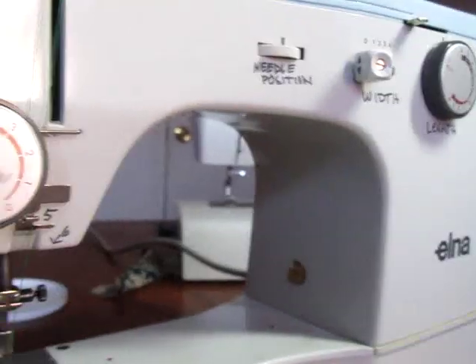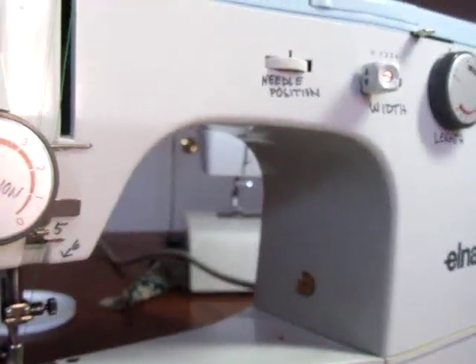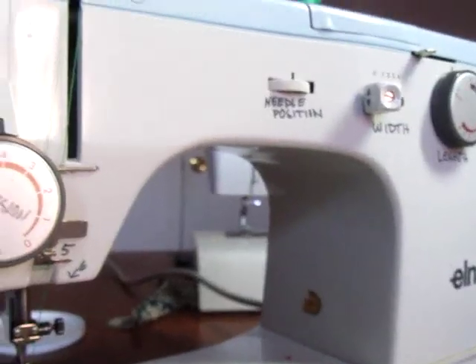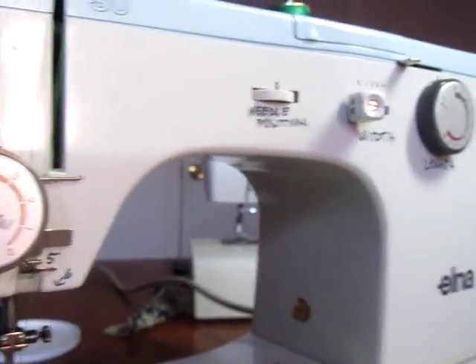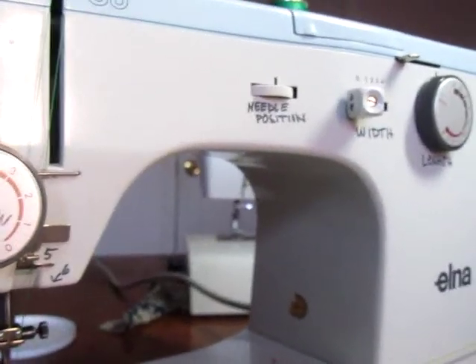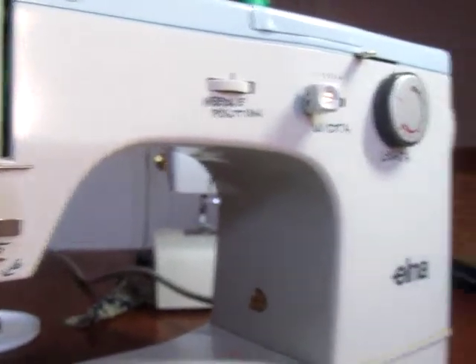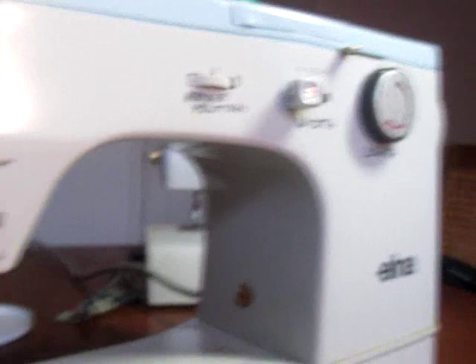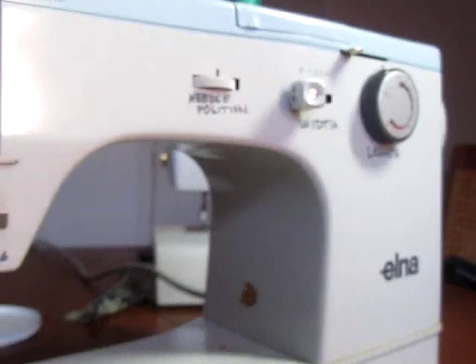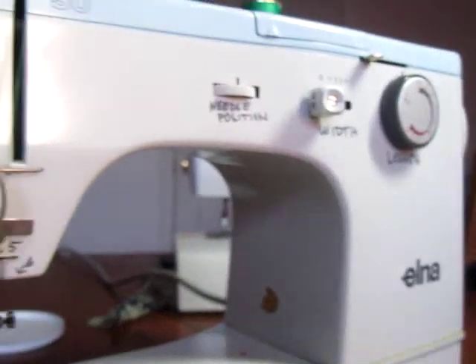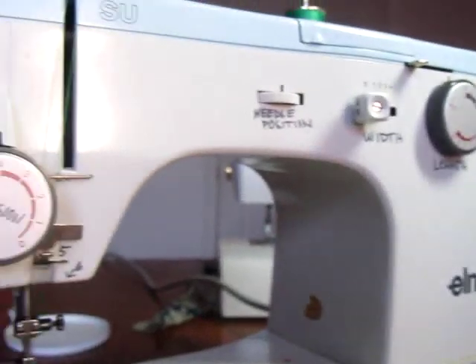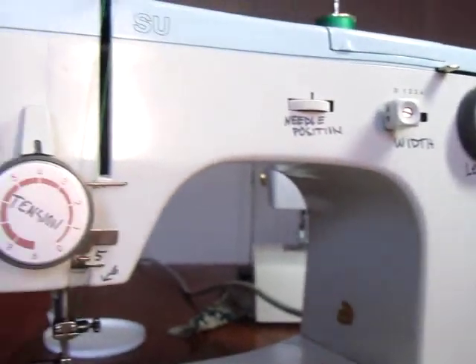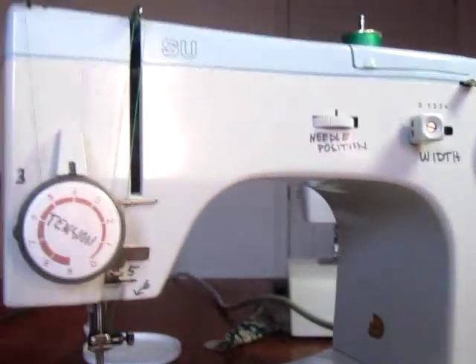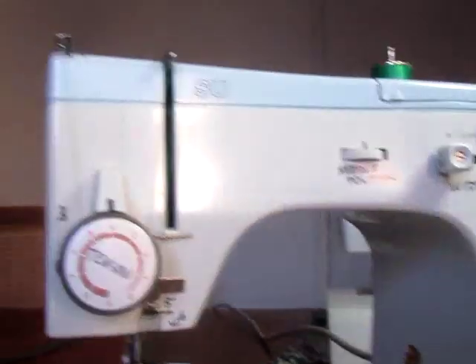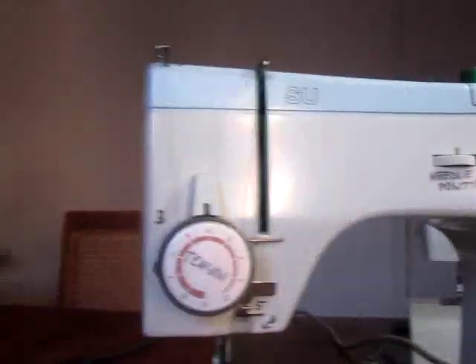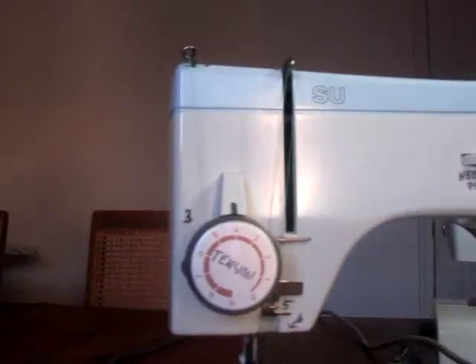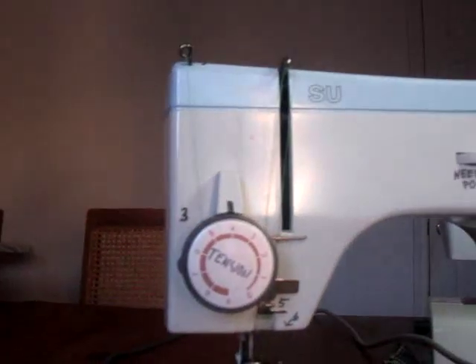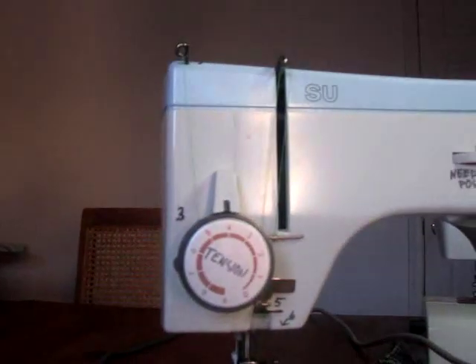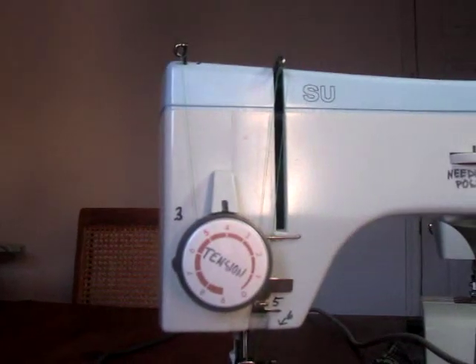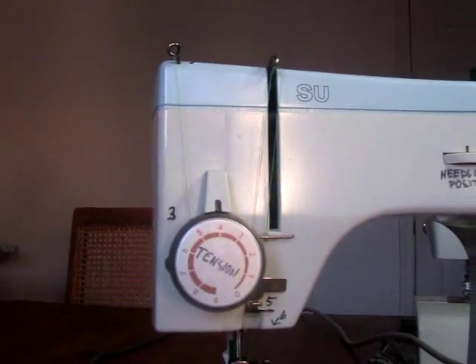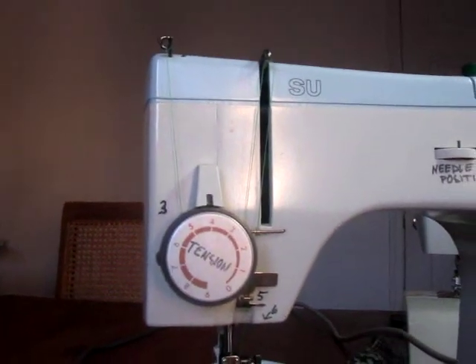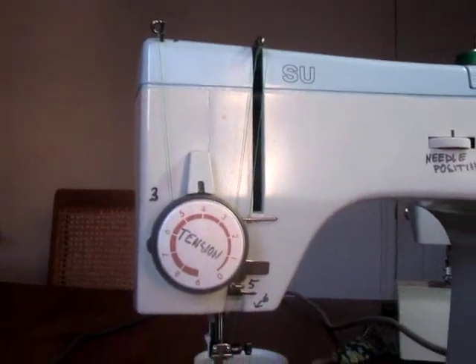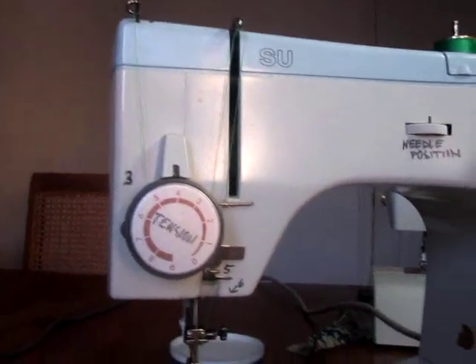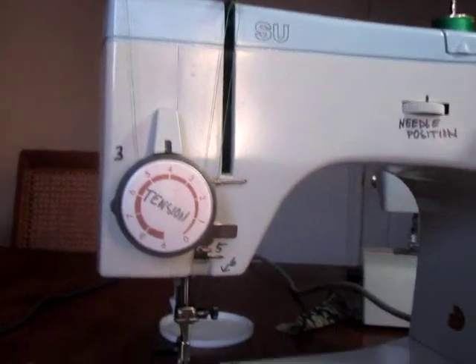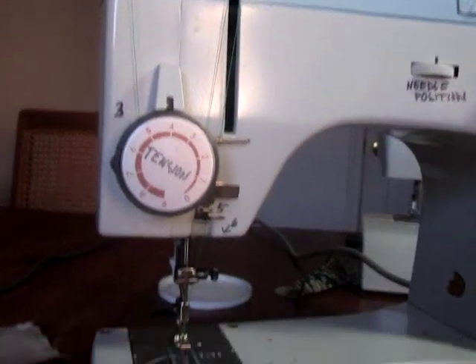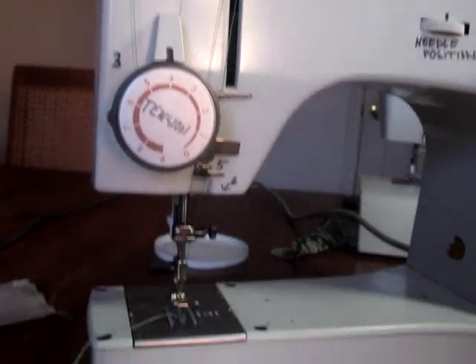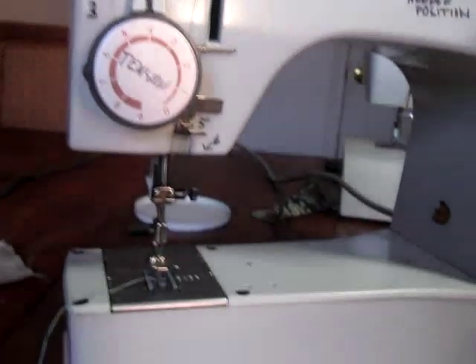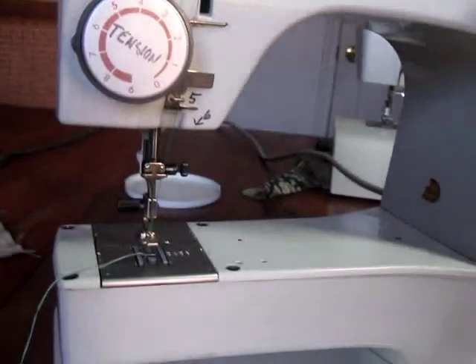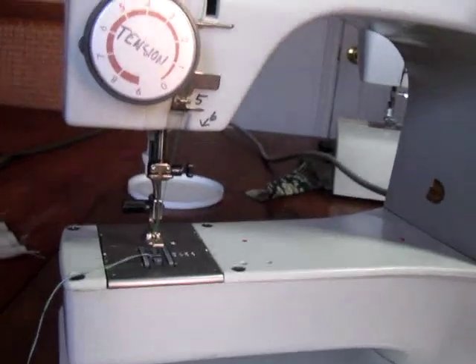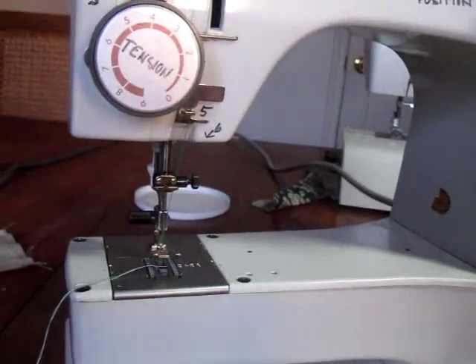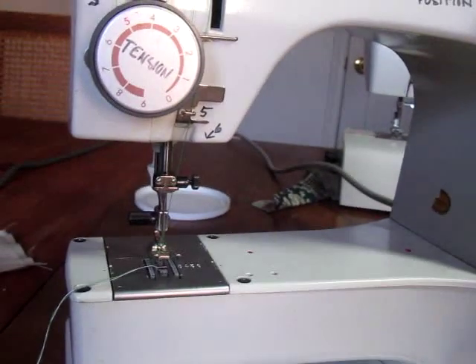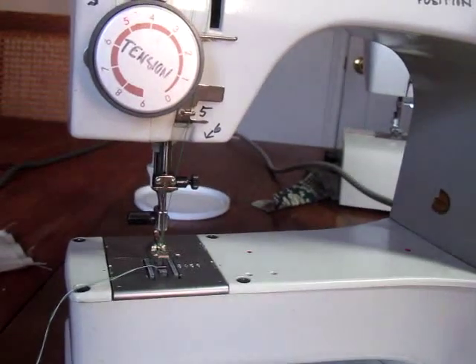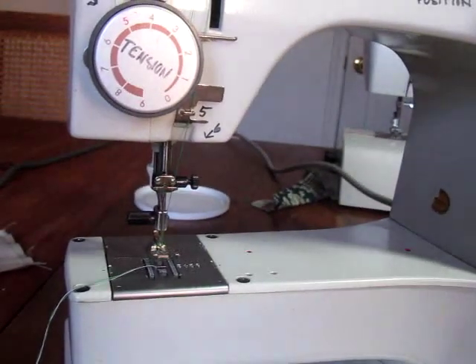This is how to thread and use the Elna SU sewing machine.